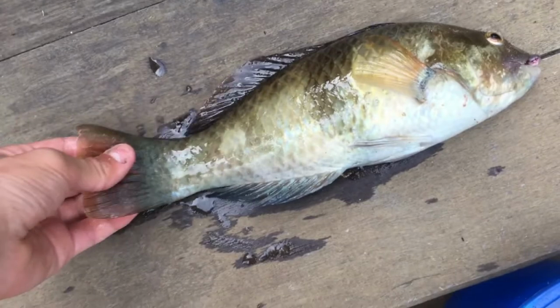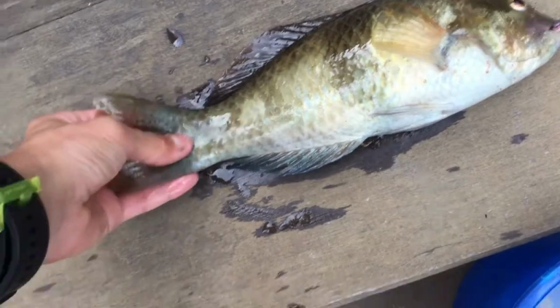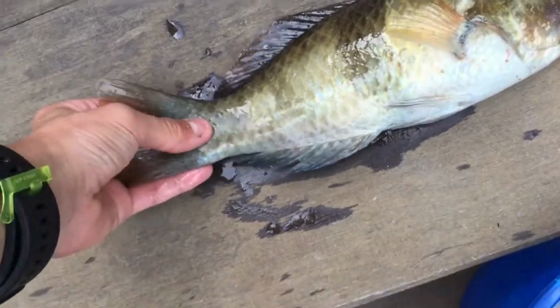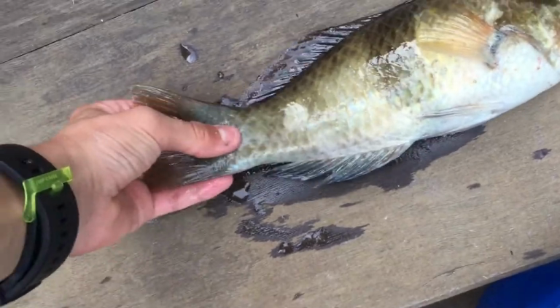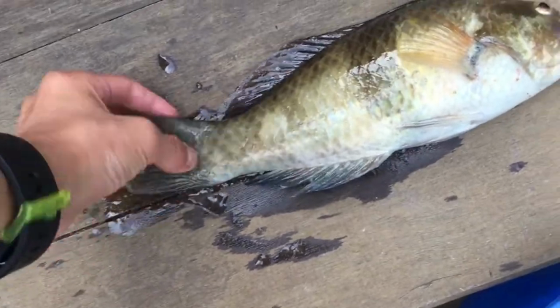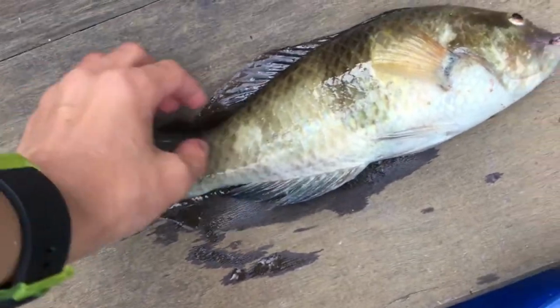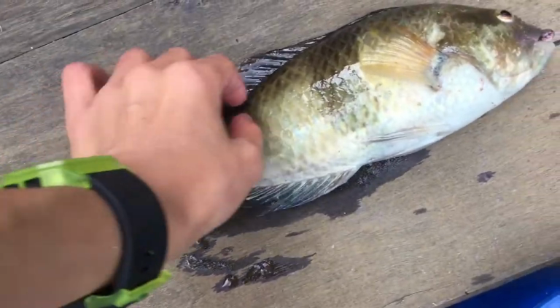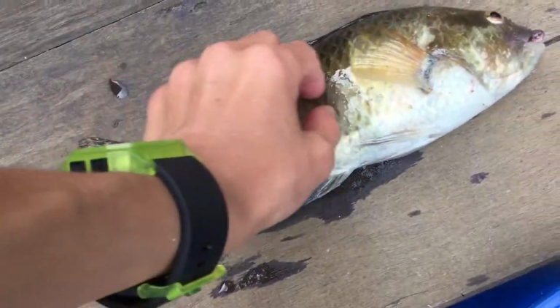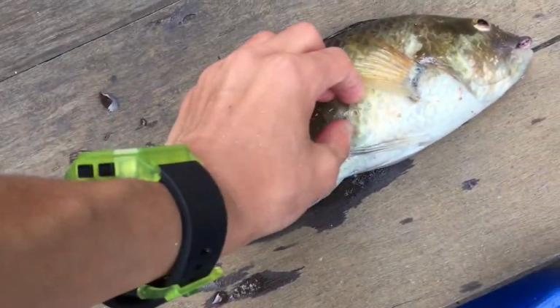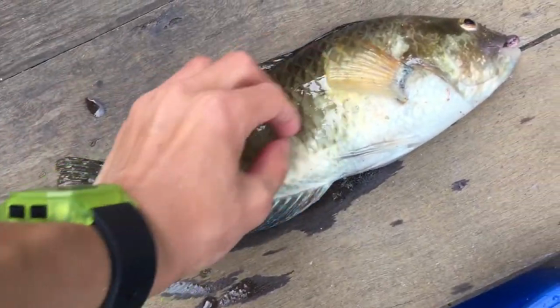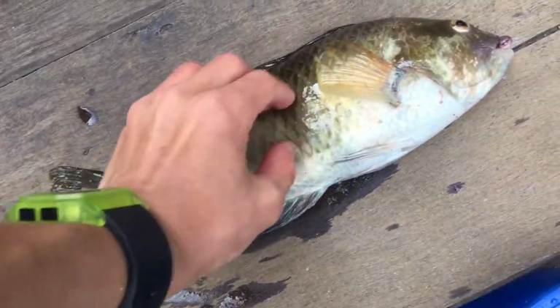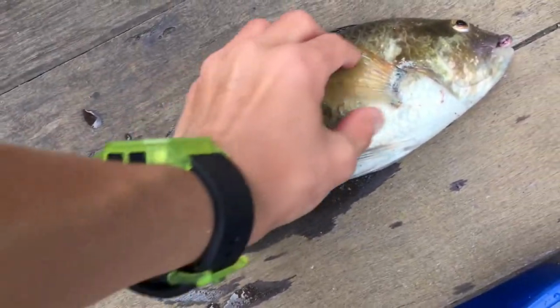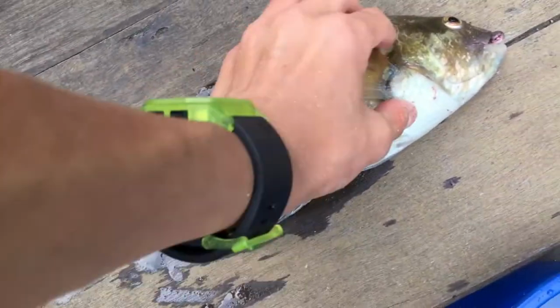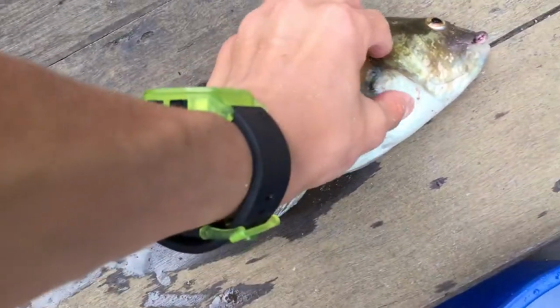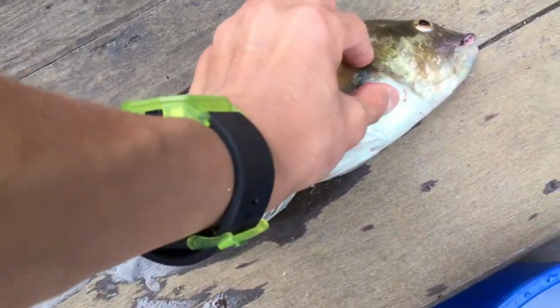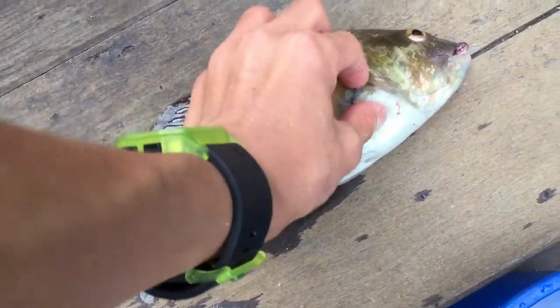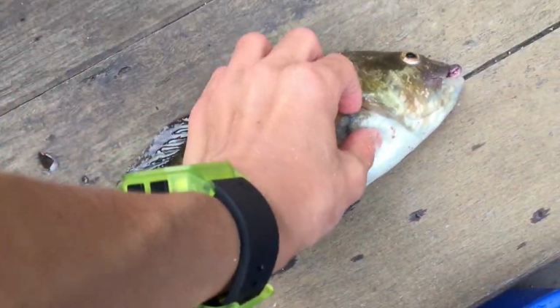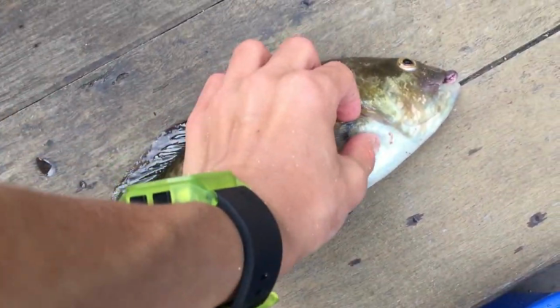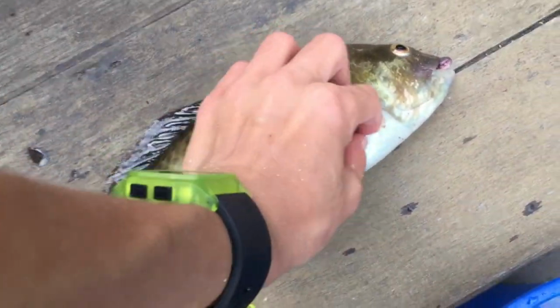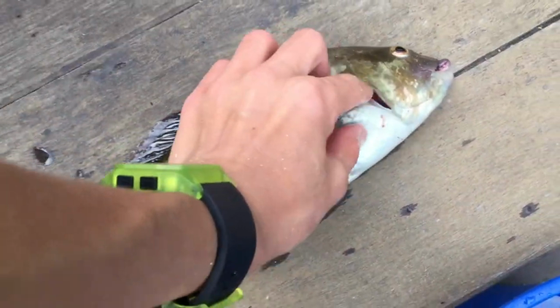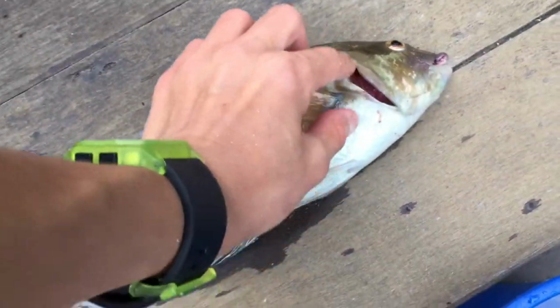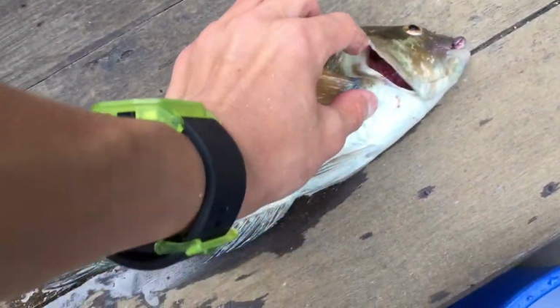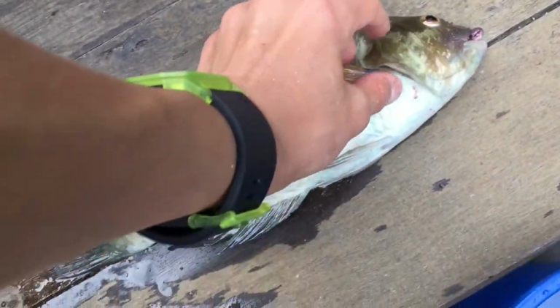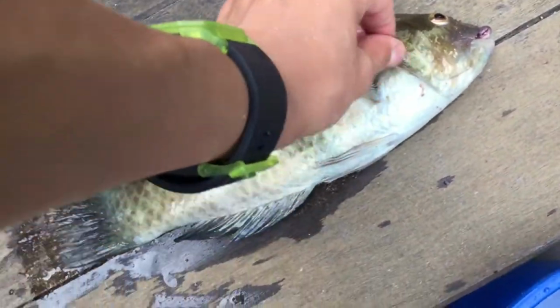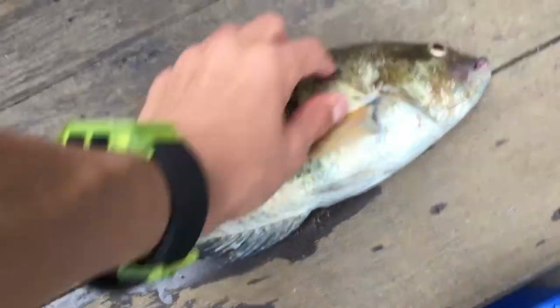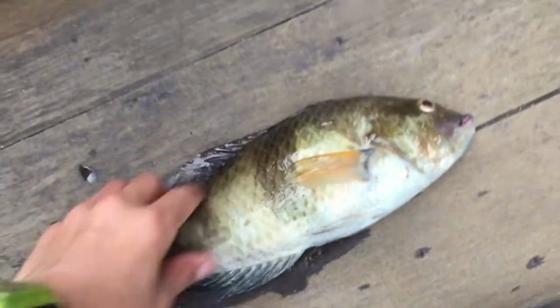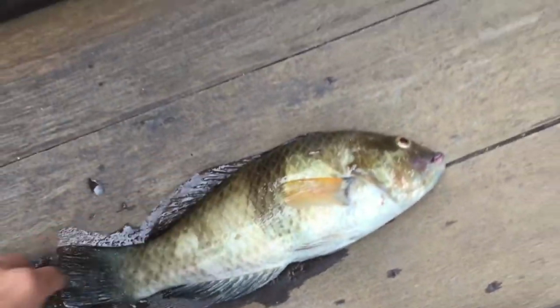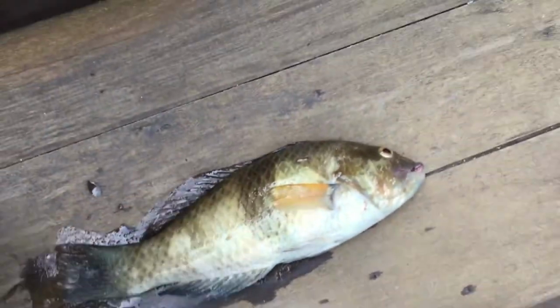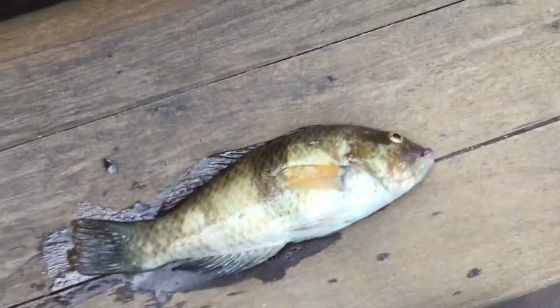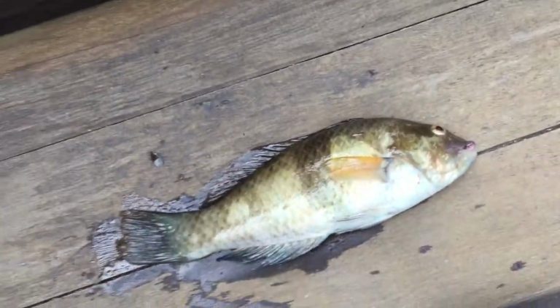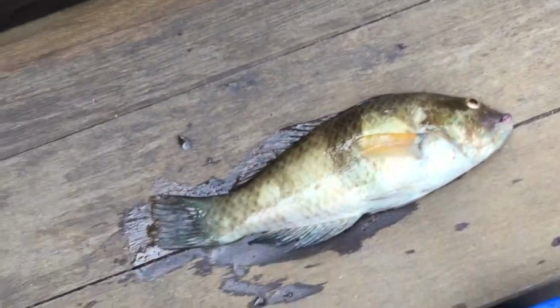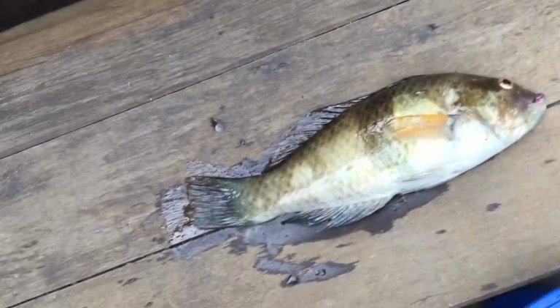Sorry that I didn't show you me catching it. Sorry, and let's get to it.